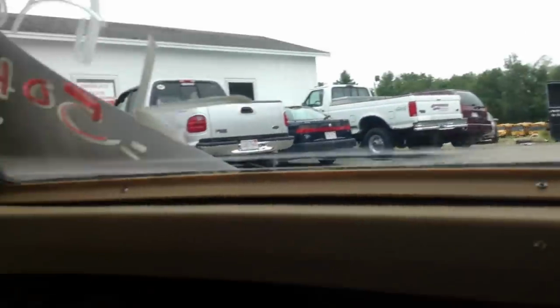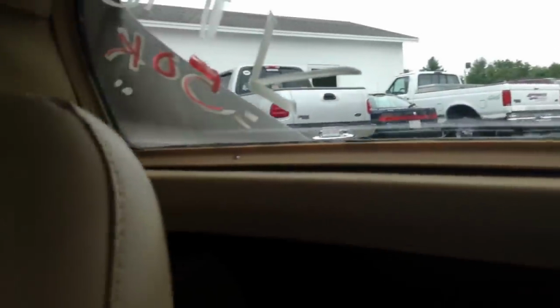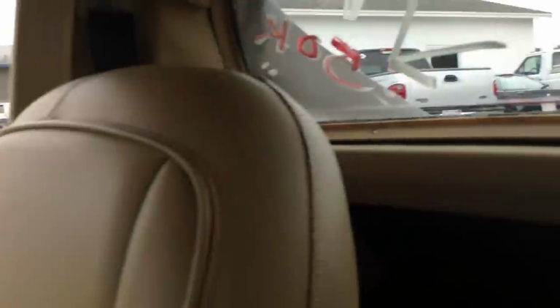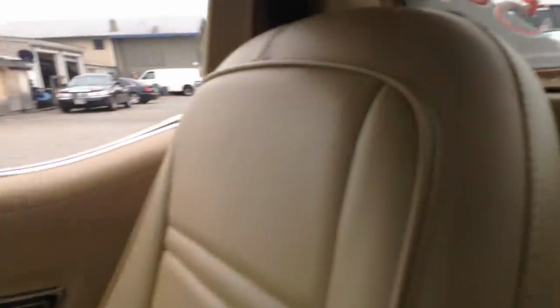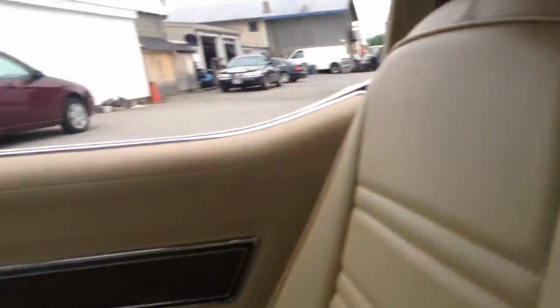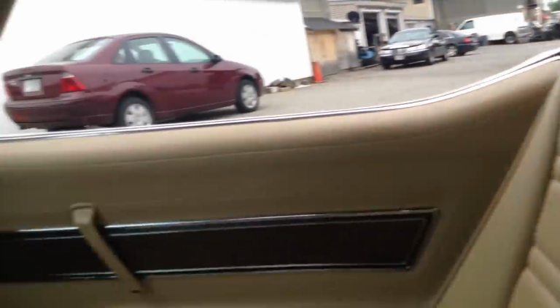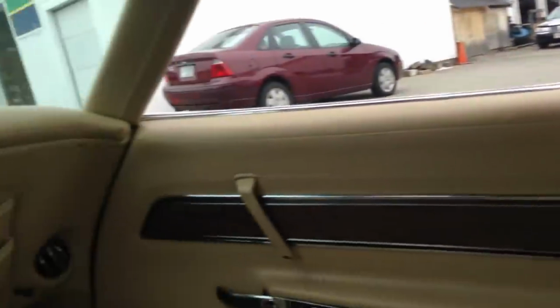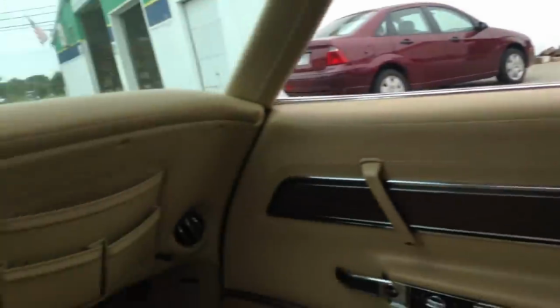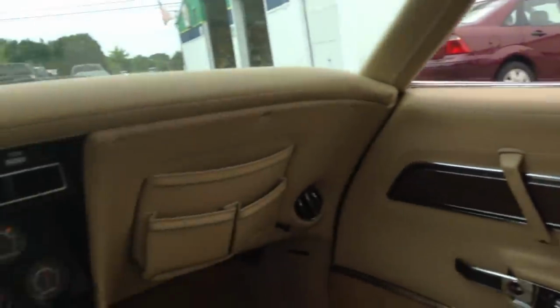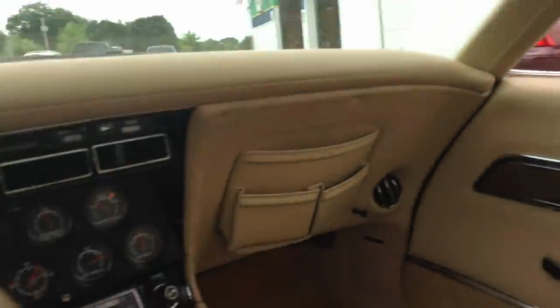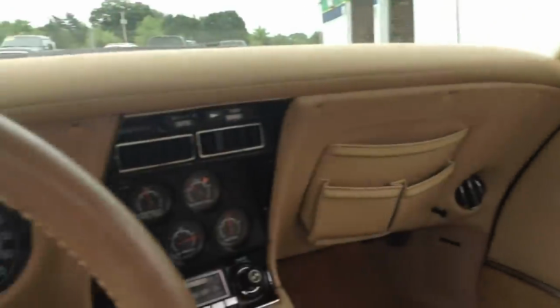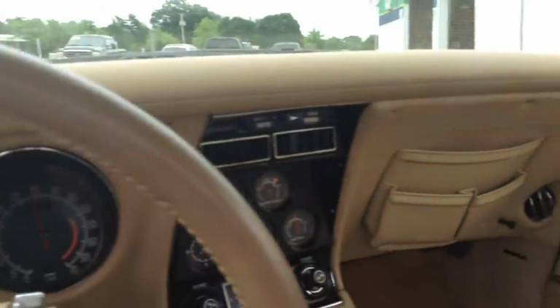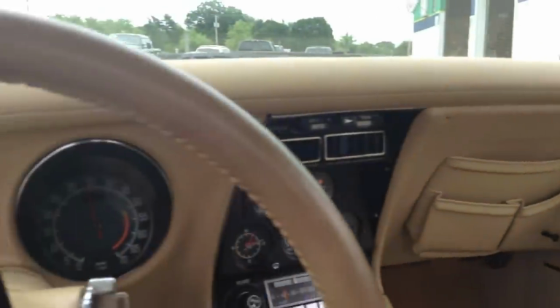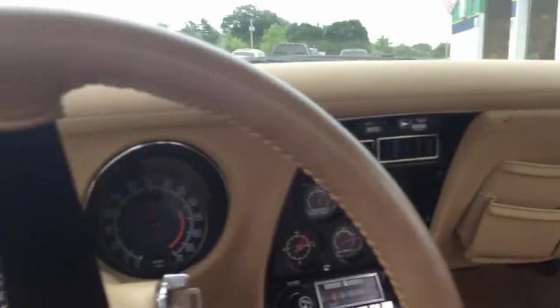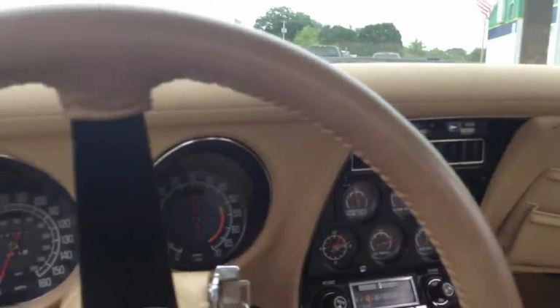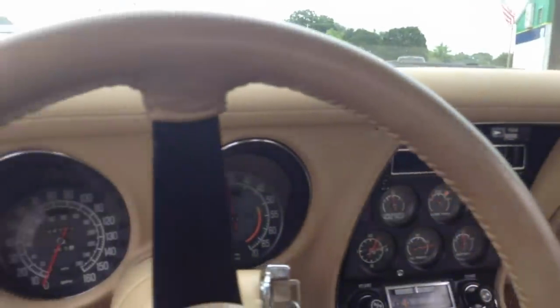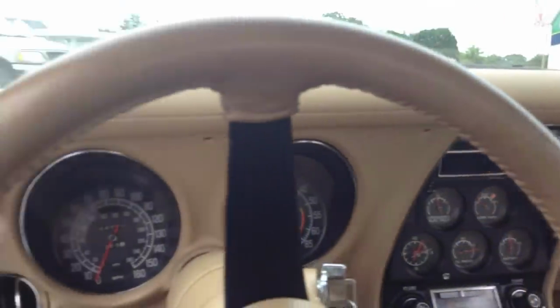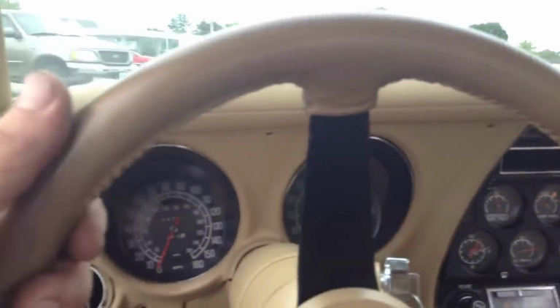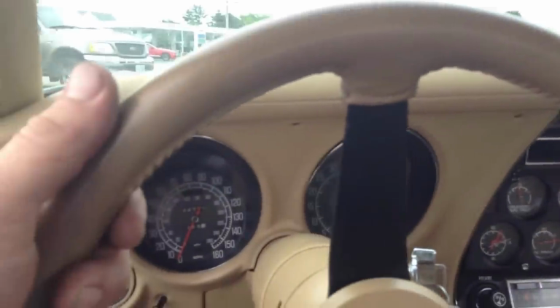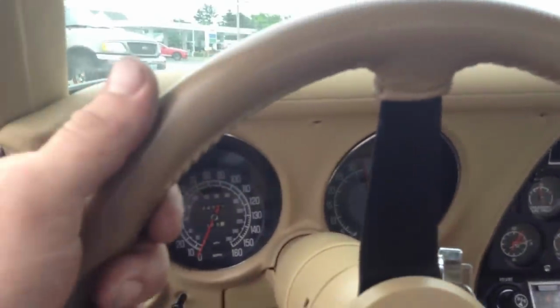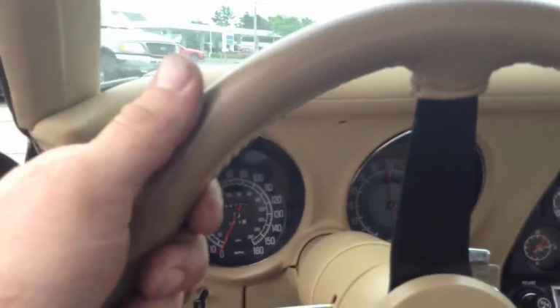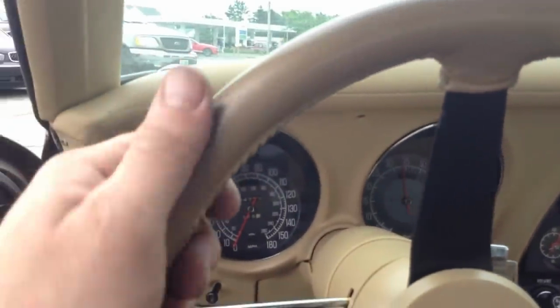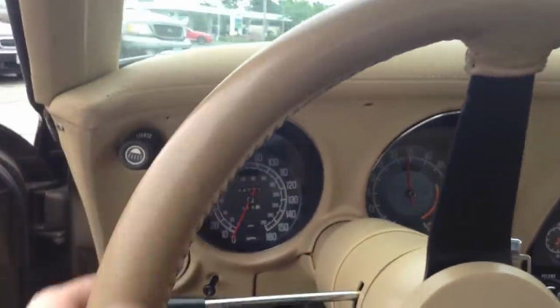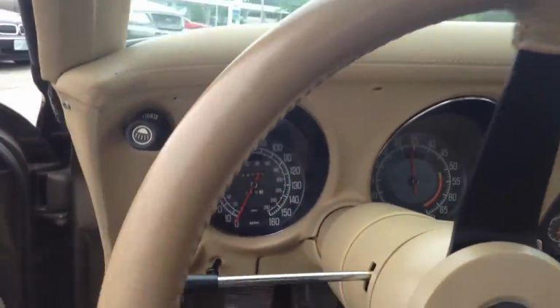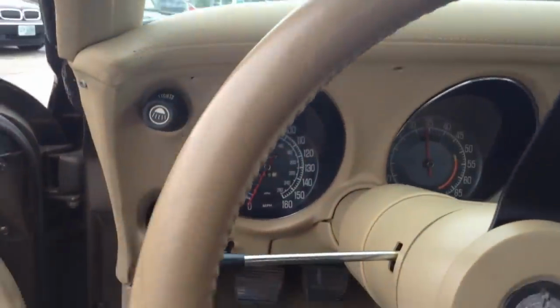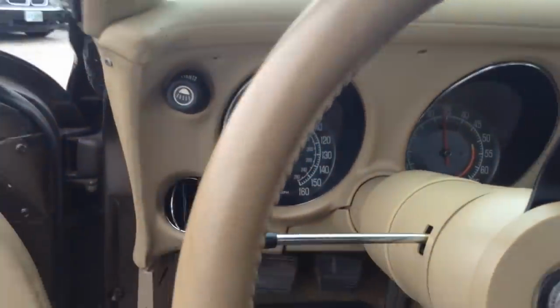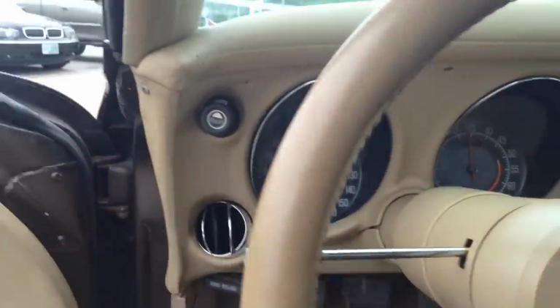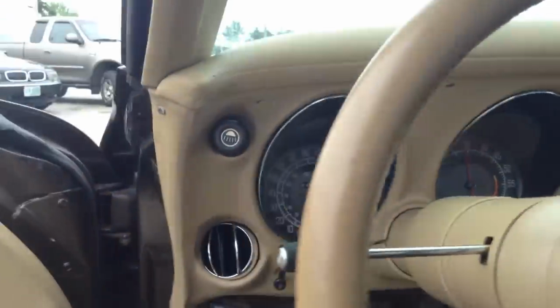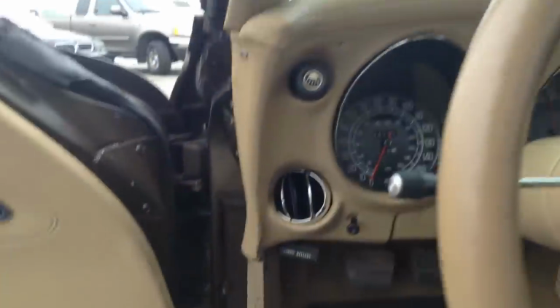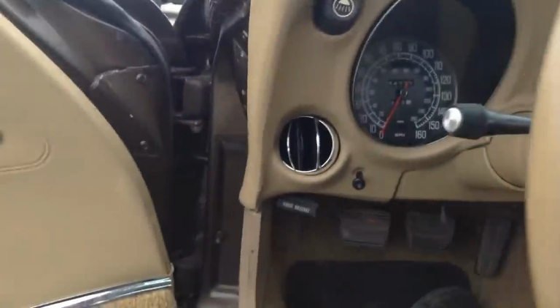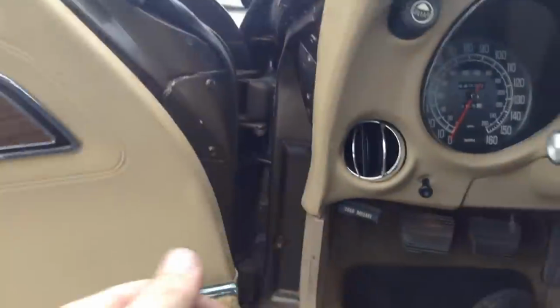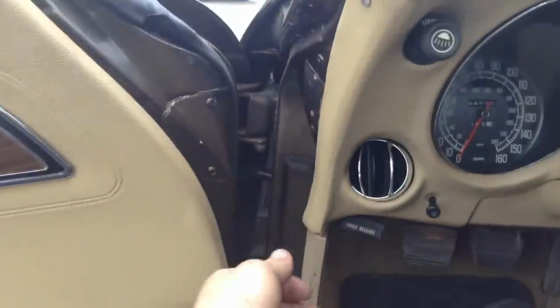This is for sale if anybody's interested in it. Let's take a look under the hood.